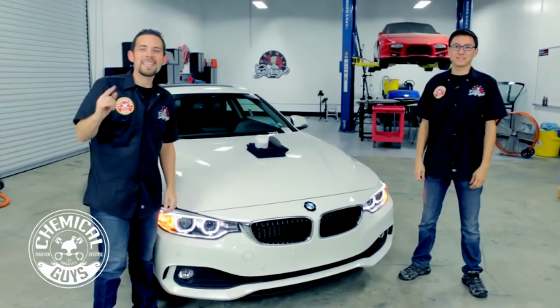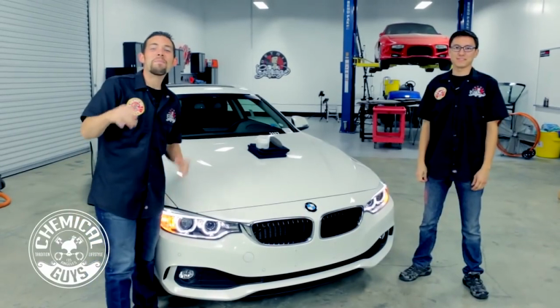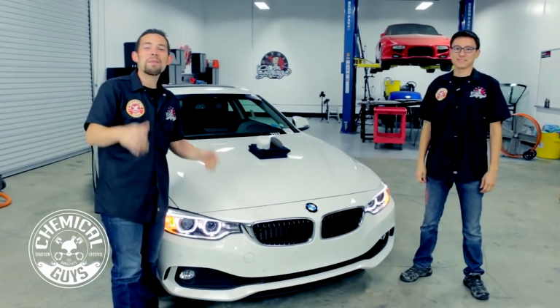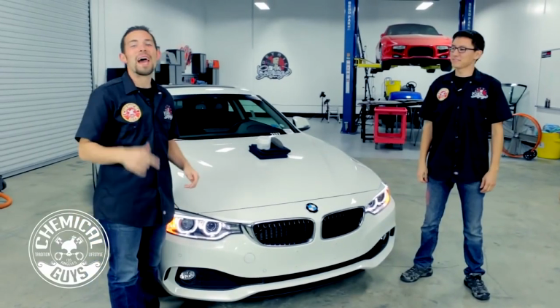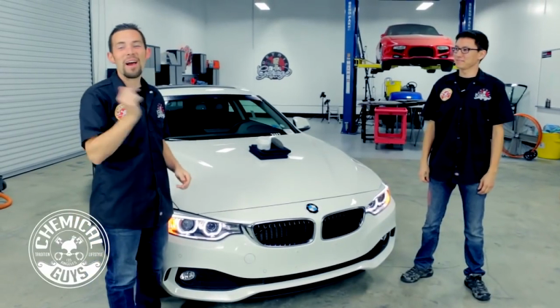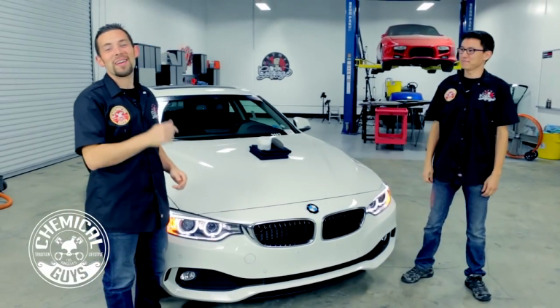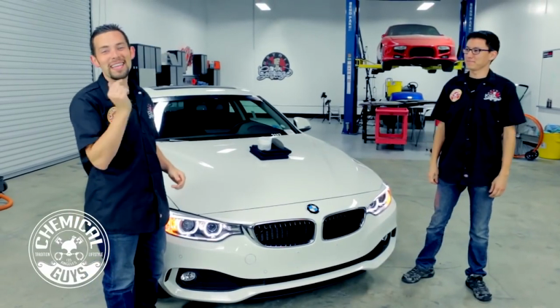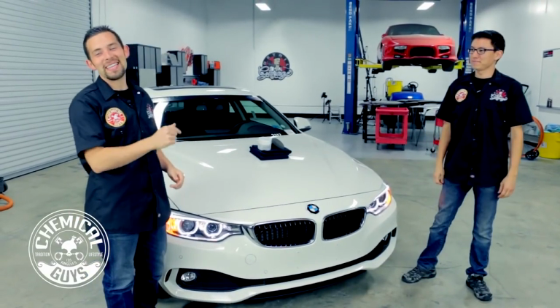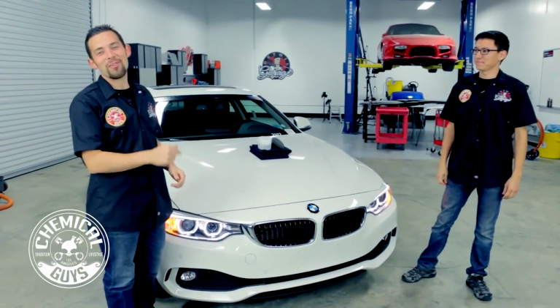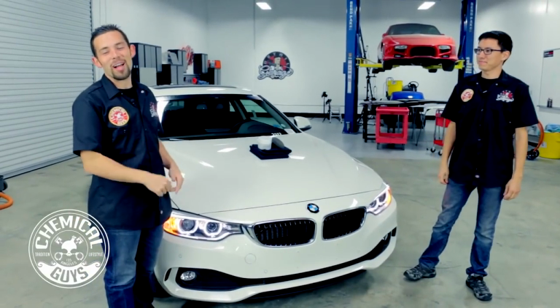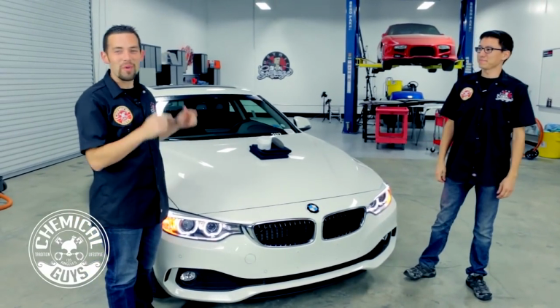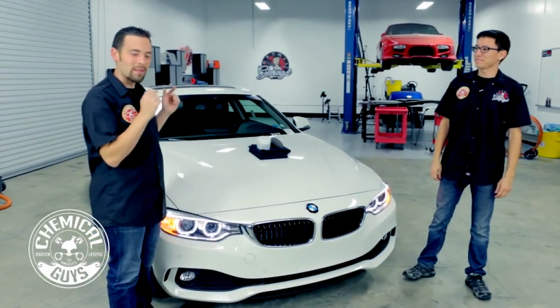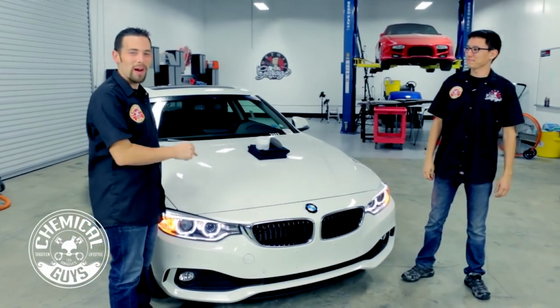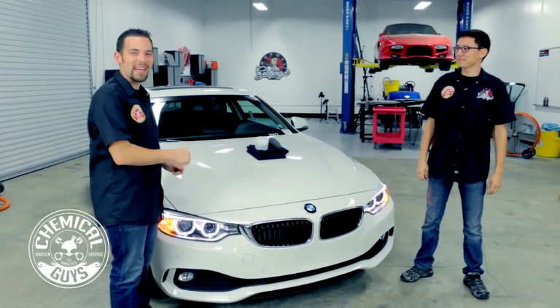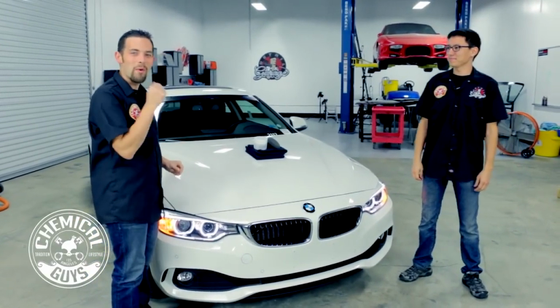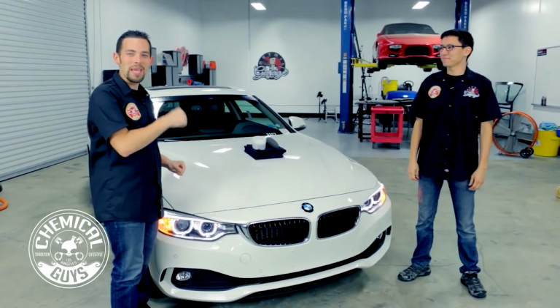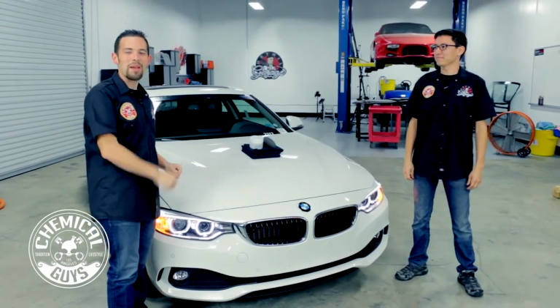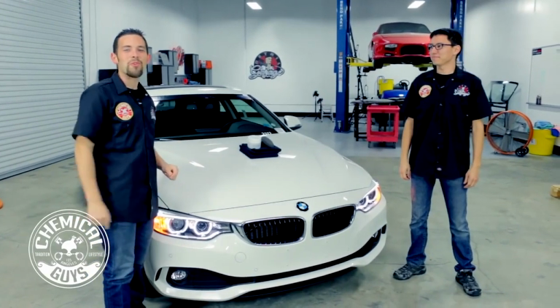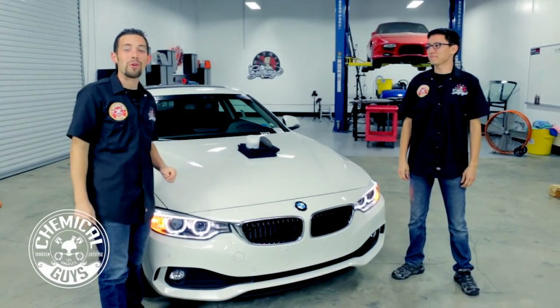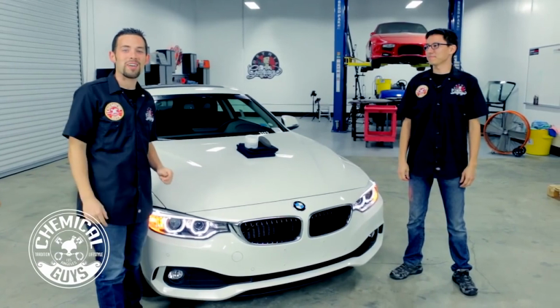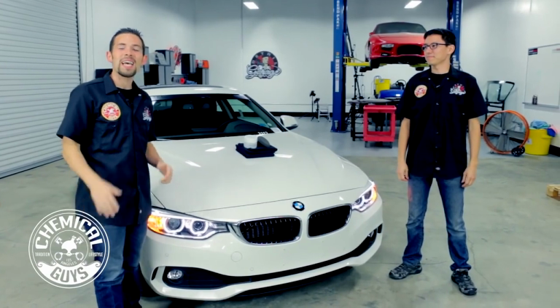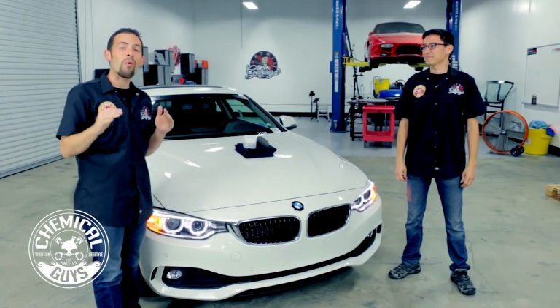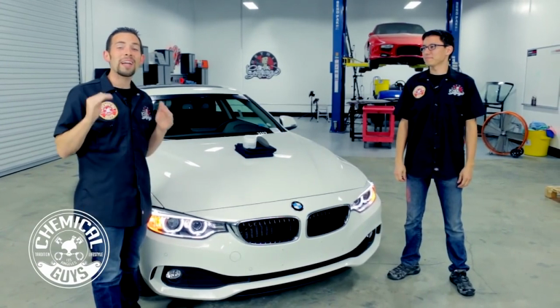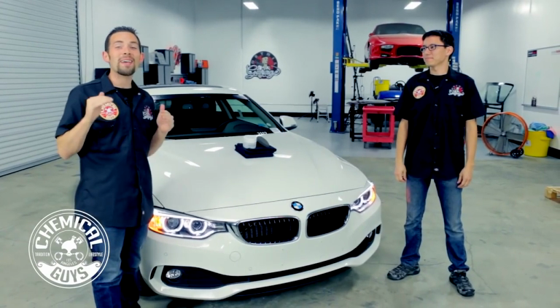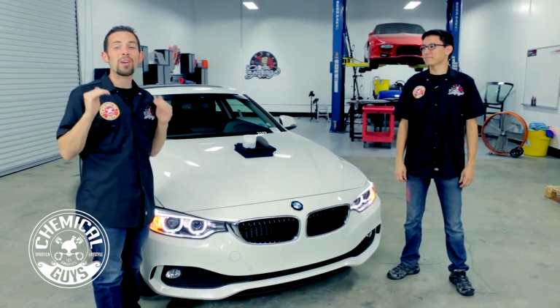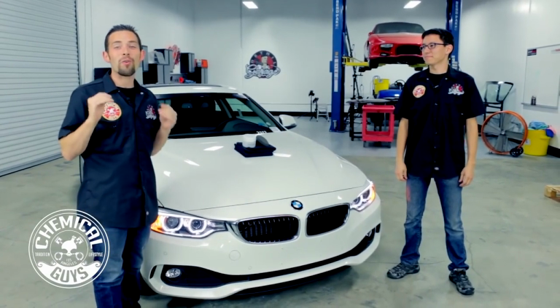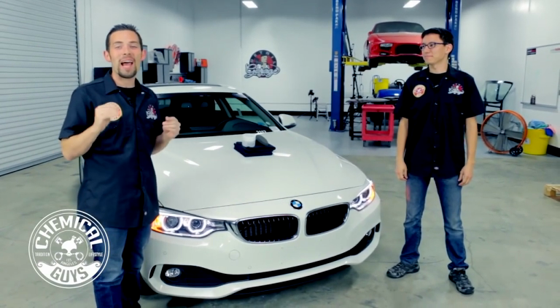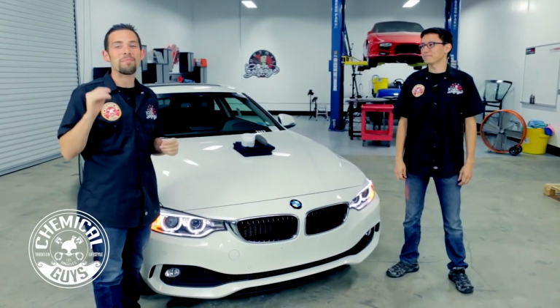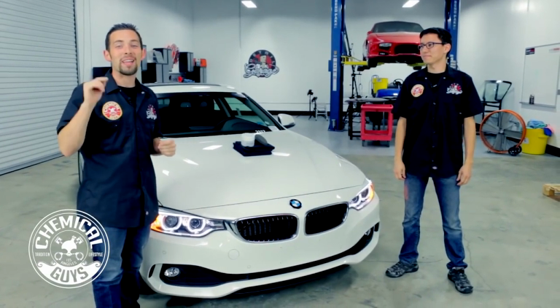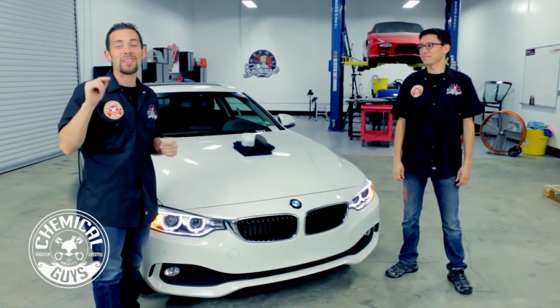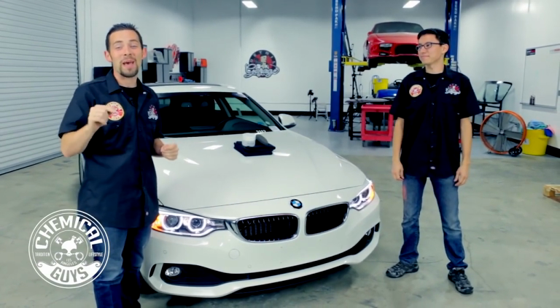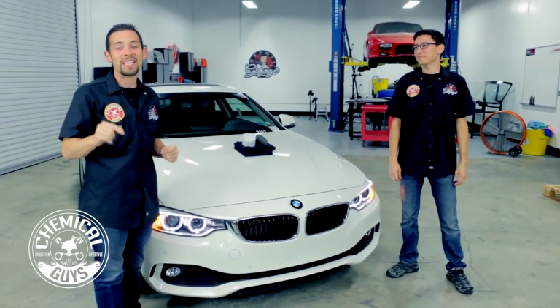Today, me and Matt are out here in the Detail Garage with this brand new BMW 4 Series. We're going to give it a coat of wax to make it look its best.